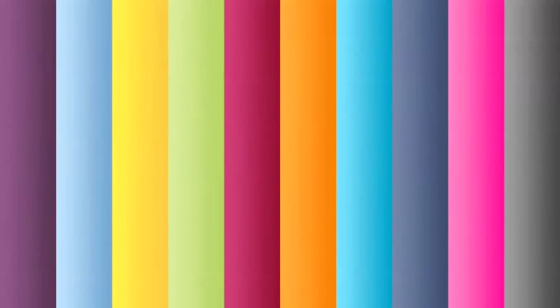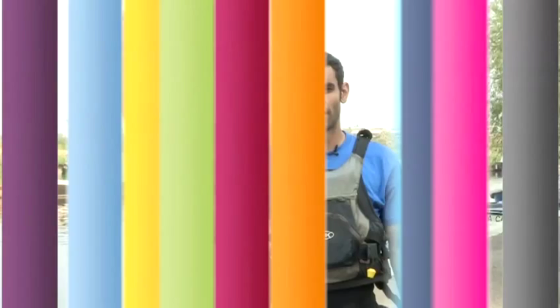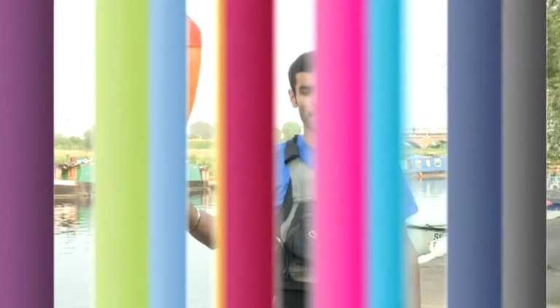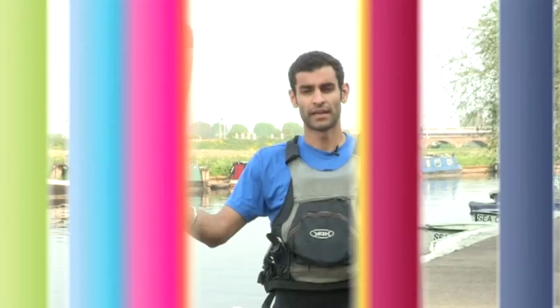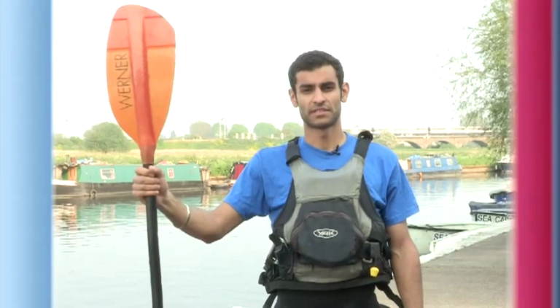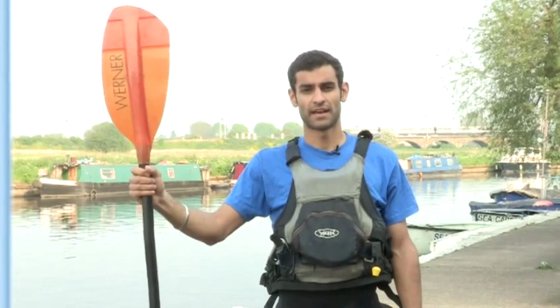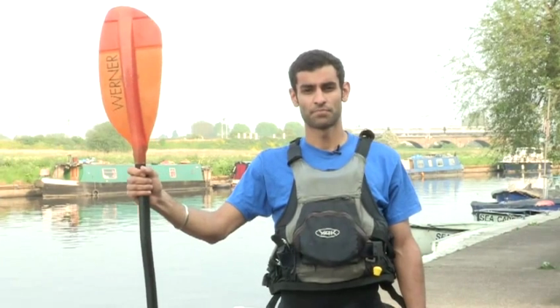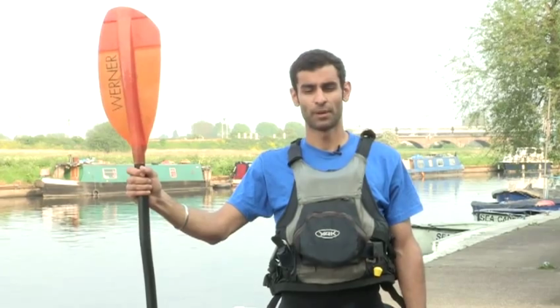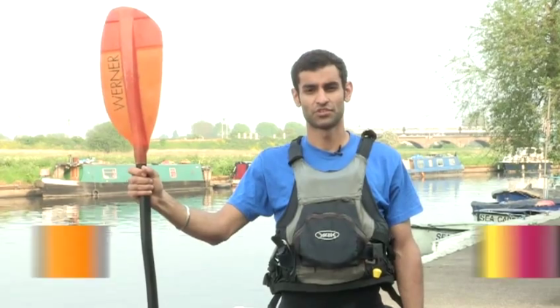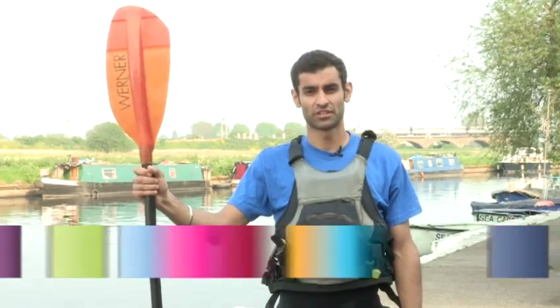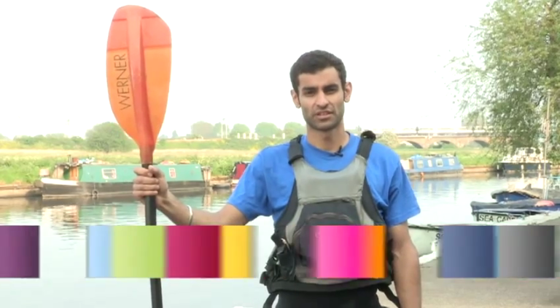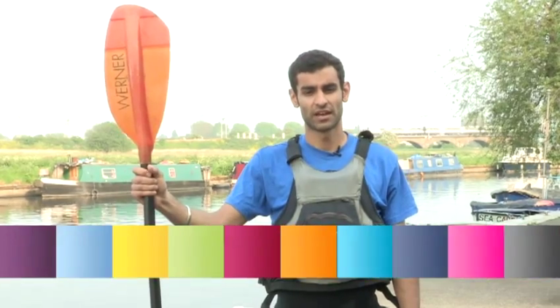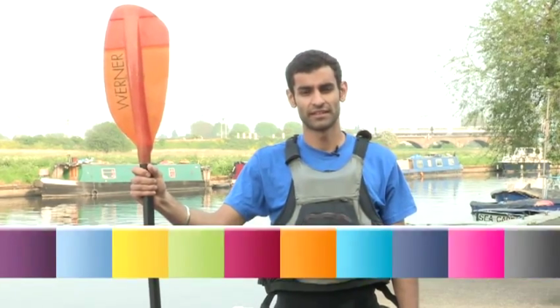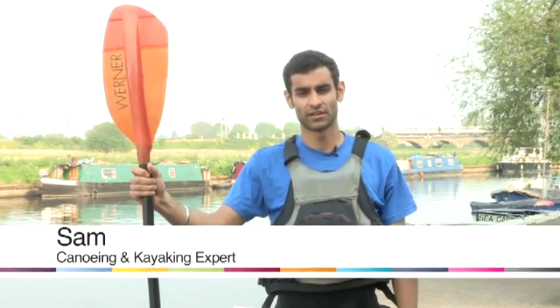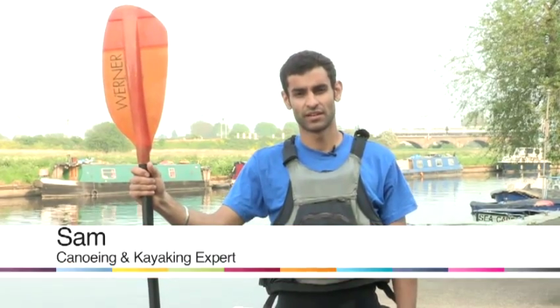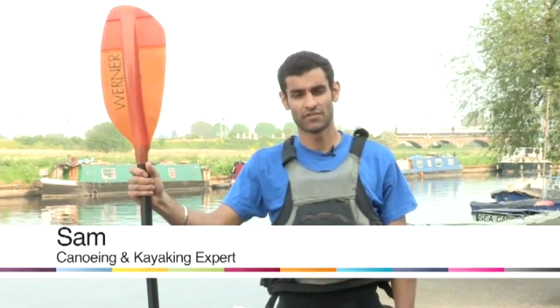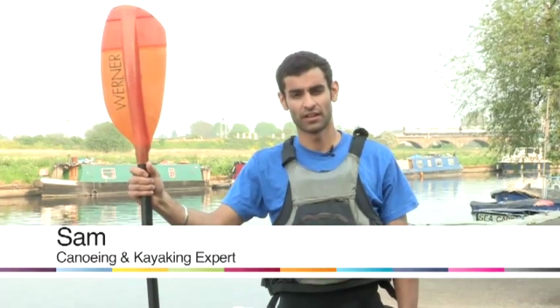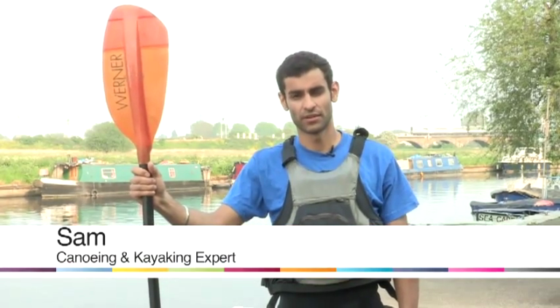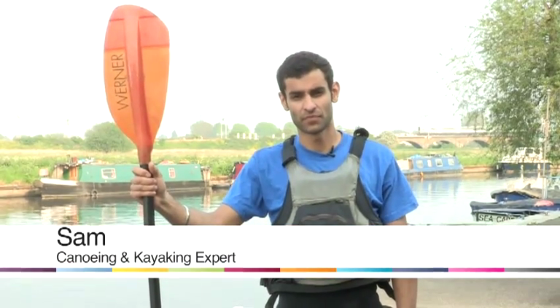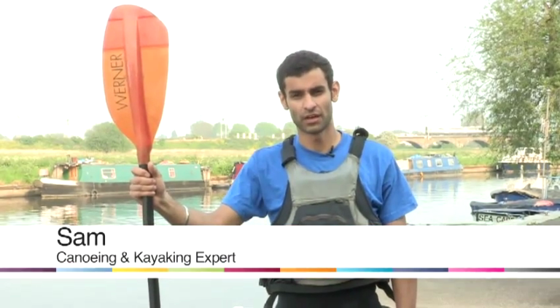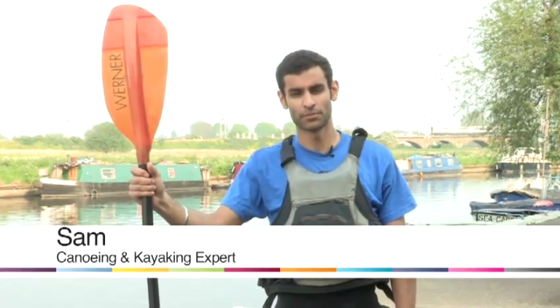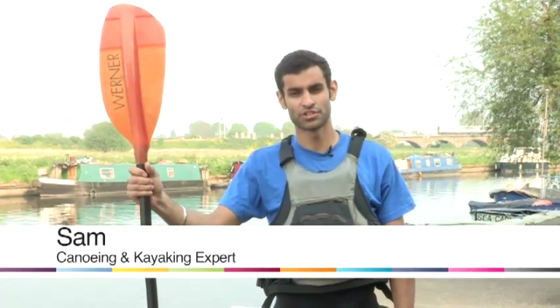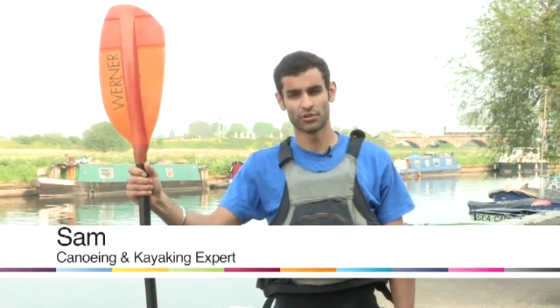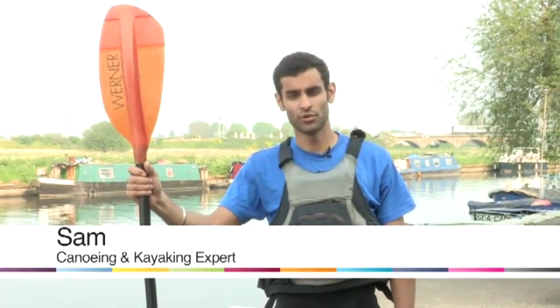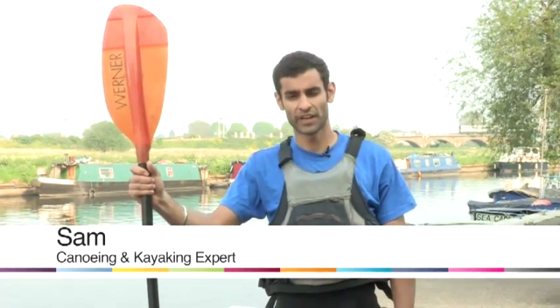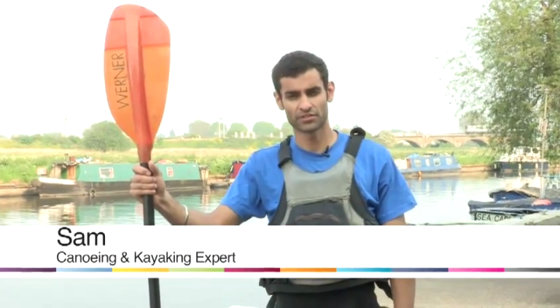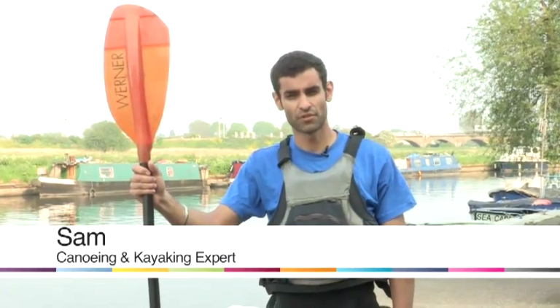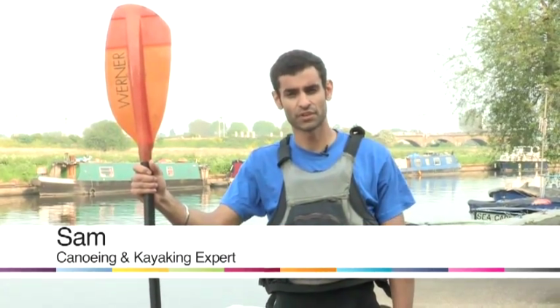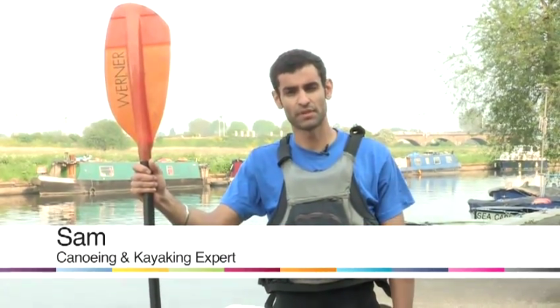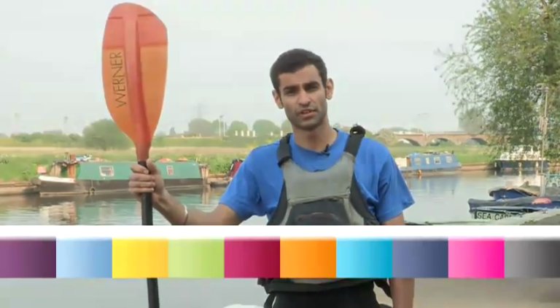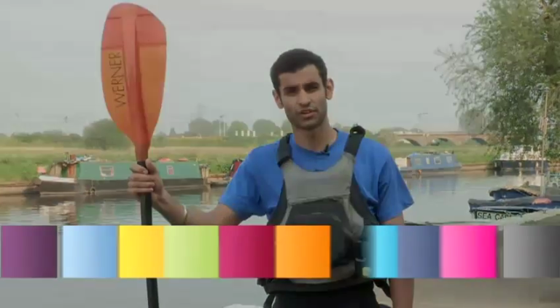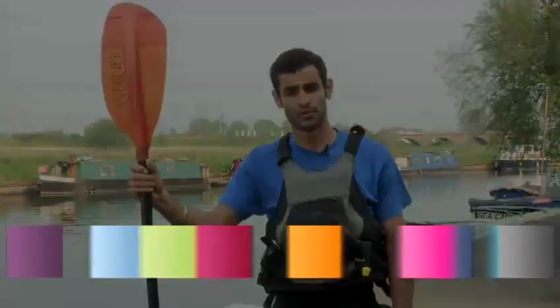Hi, my name's Sam. I'm an instructor at Leeside here in London and I'm going to show you how to do a reverse pivot in a canoe.